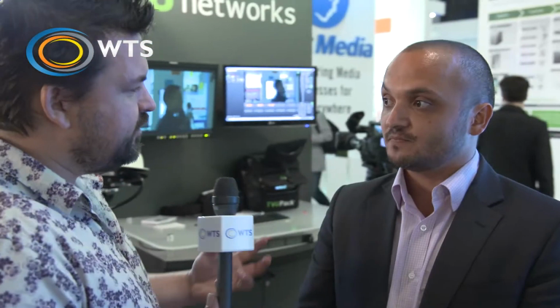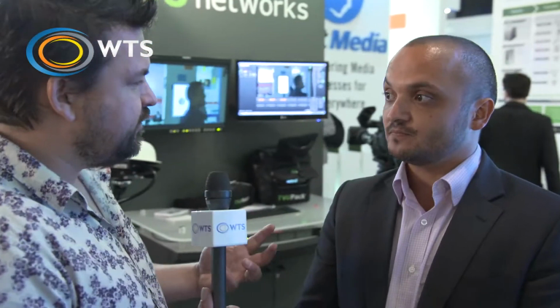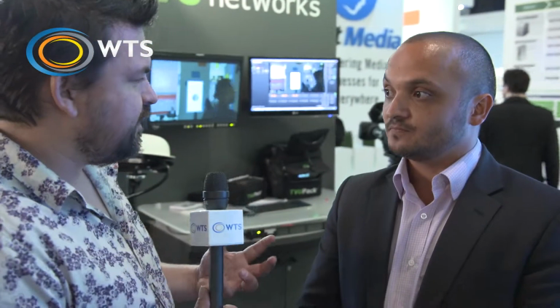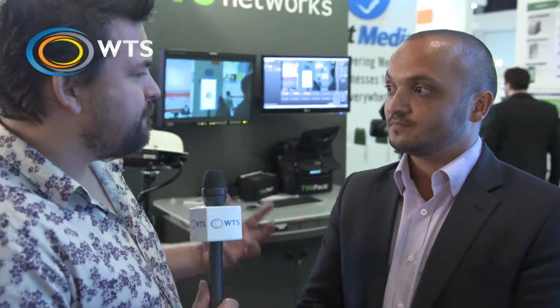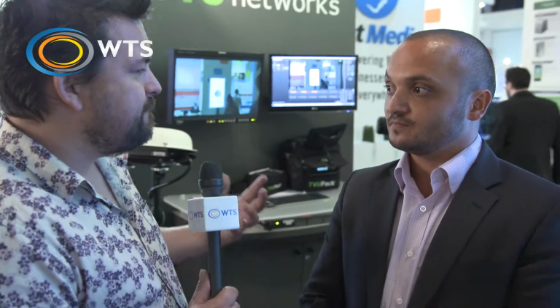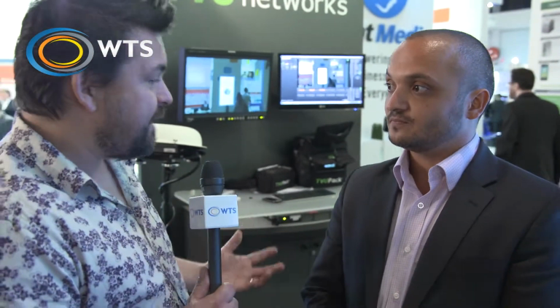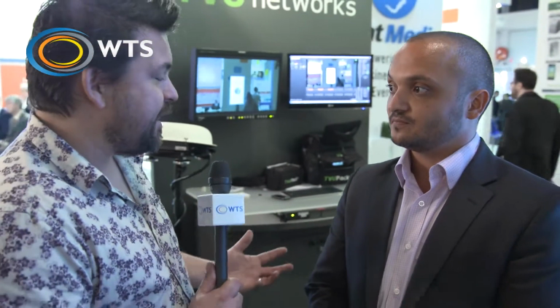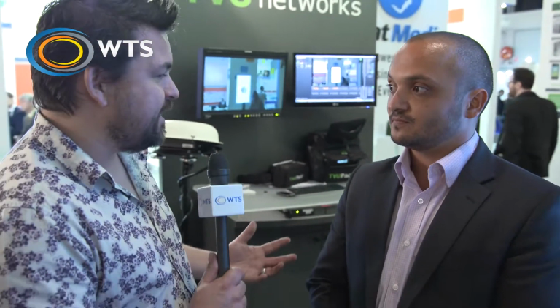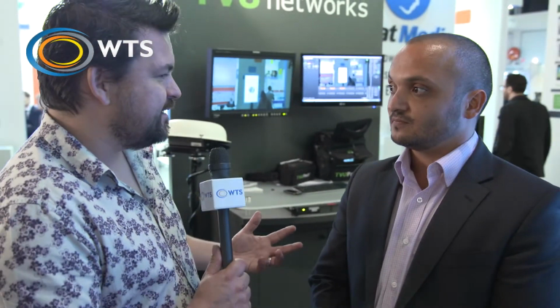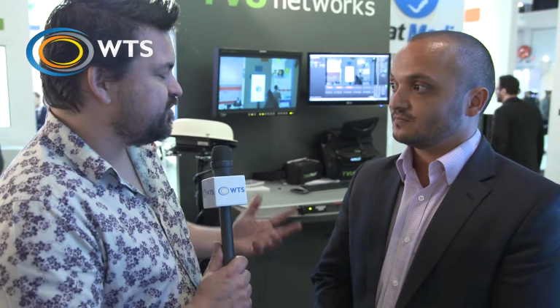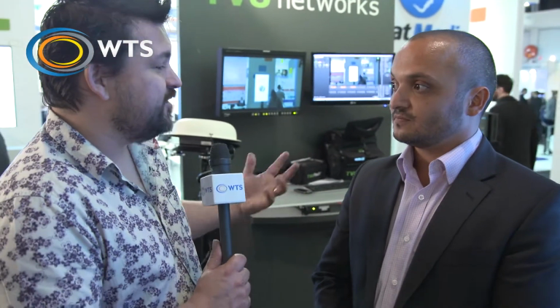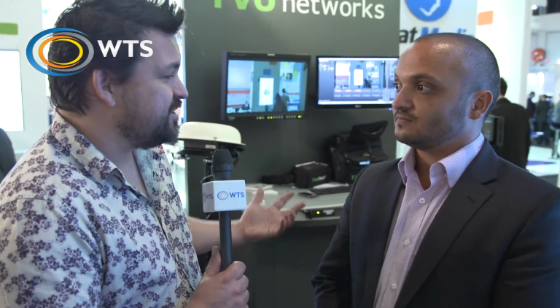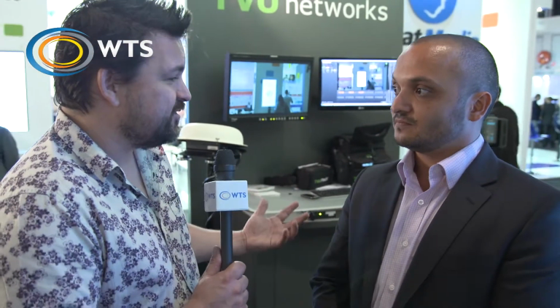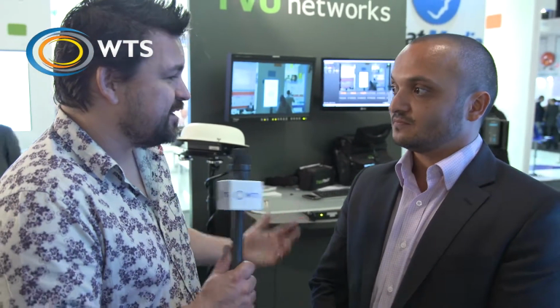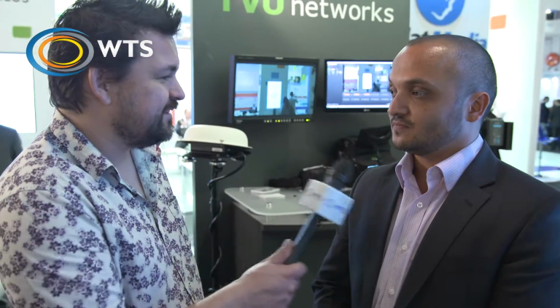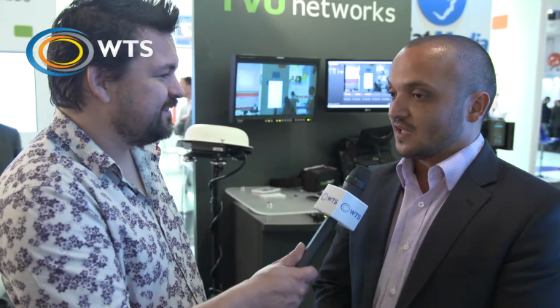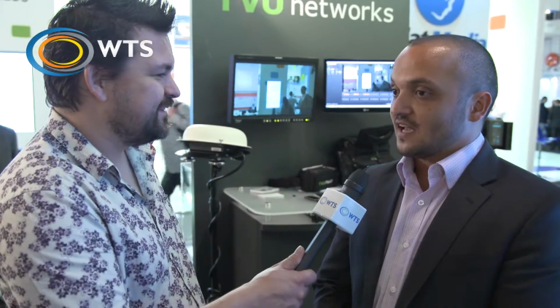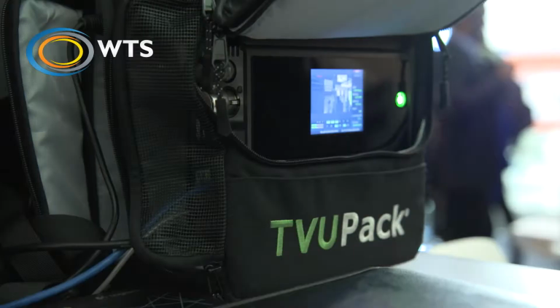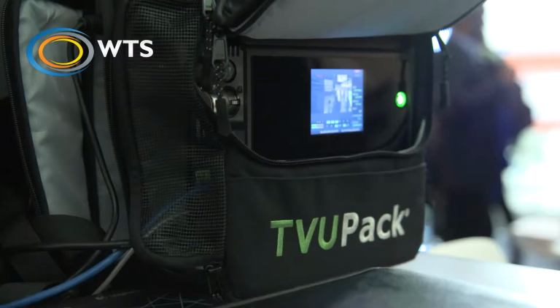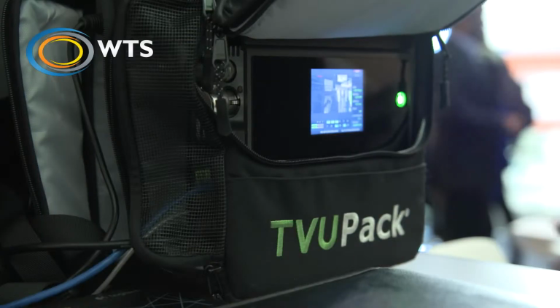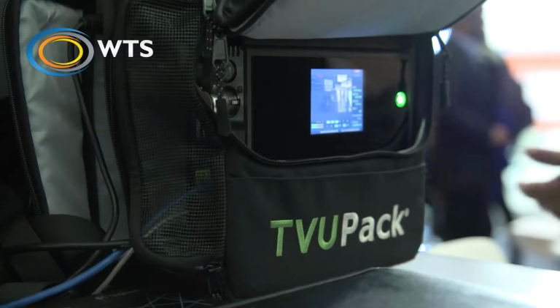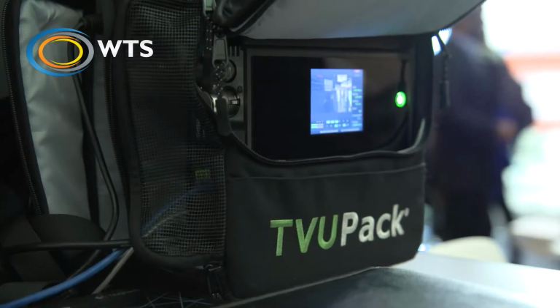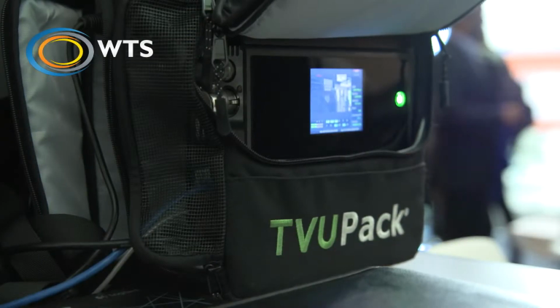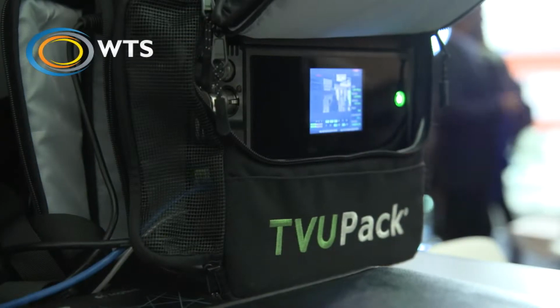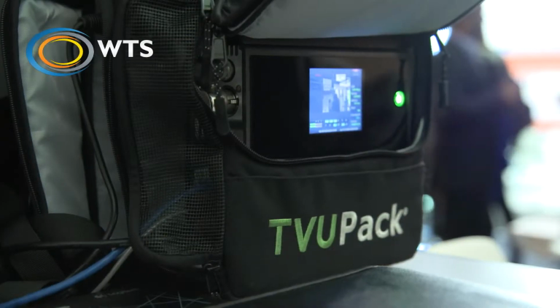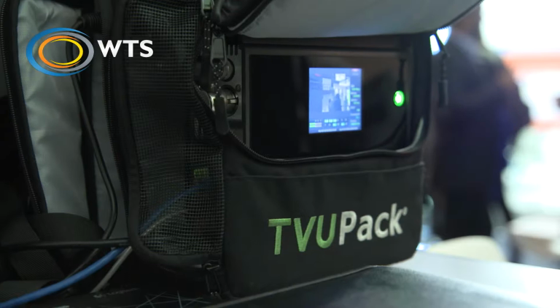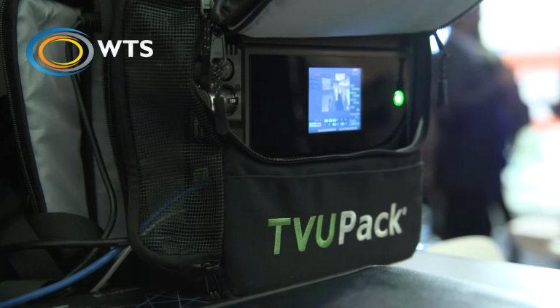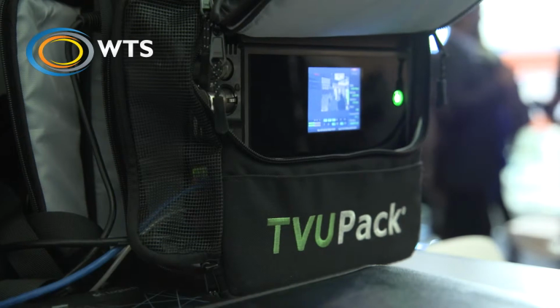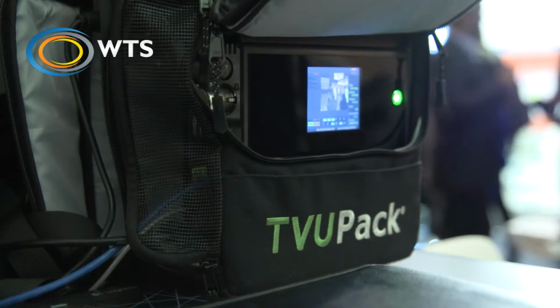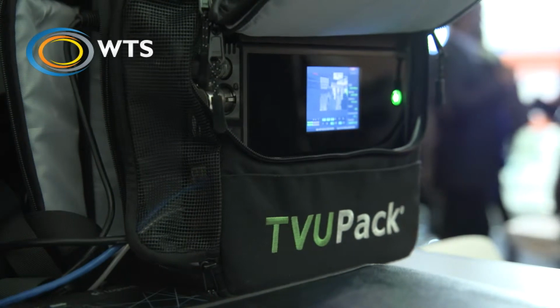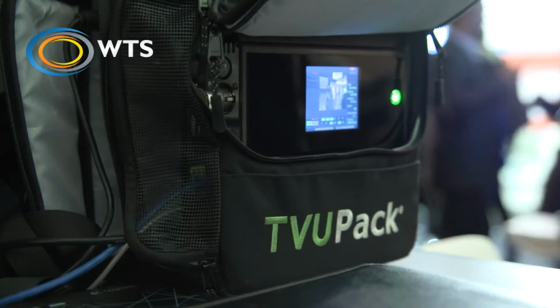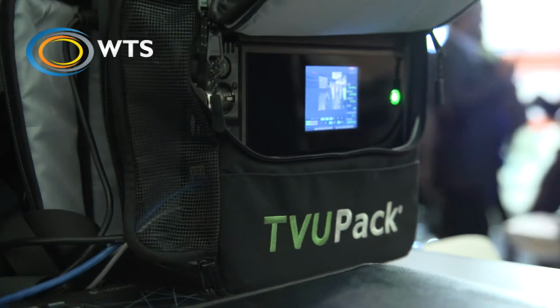So this is like a backpack transmission suite? Exactly. It's like a satellite truck in a backpack.